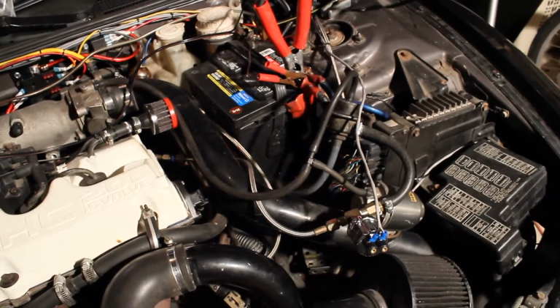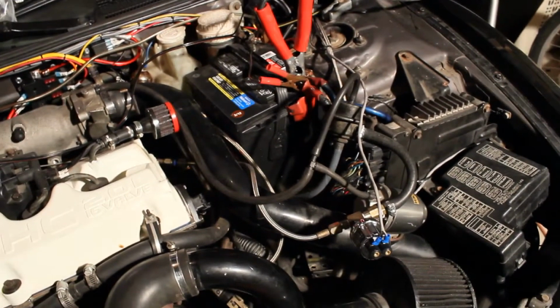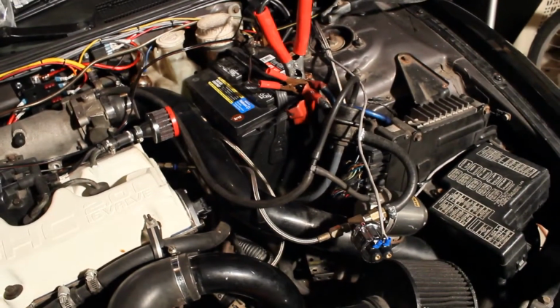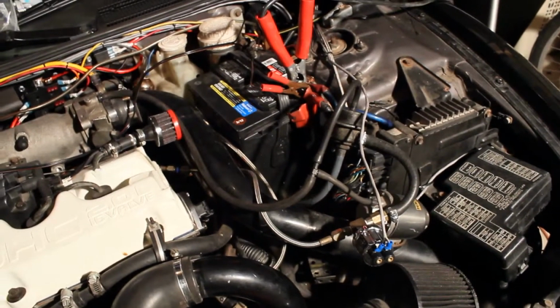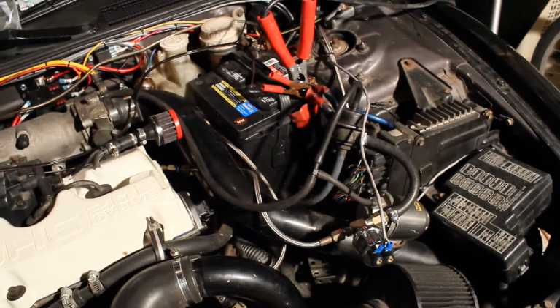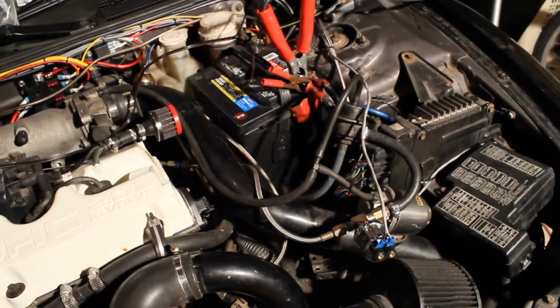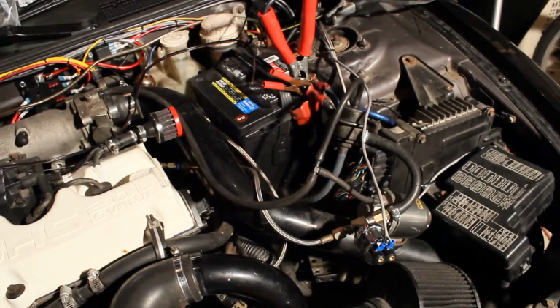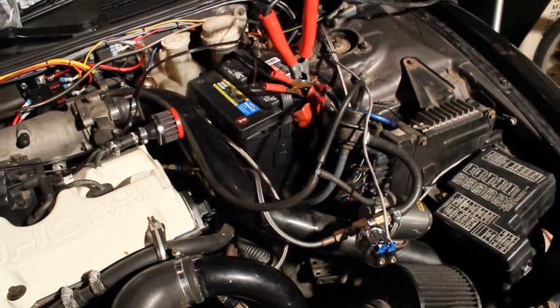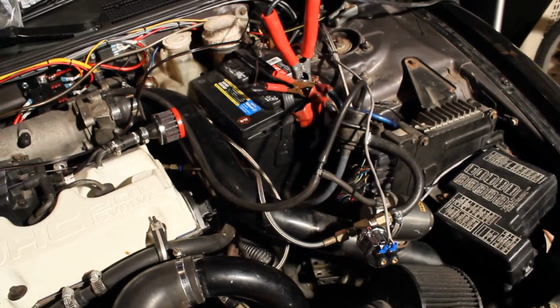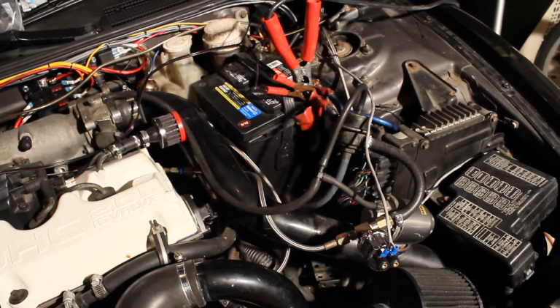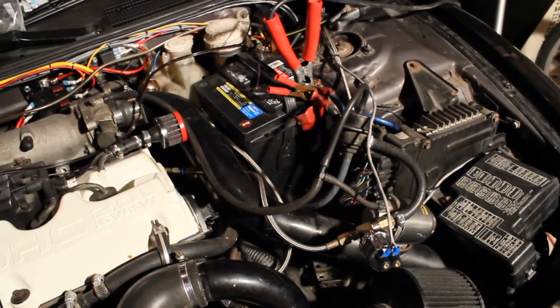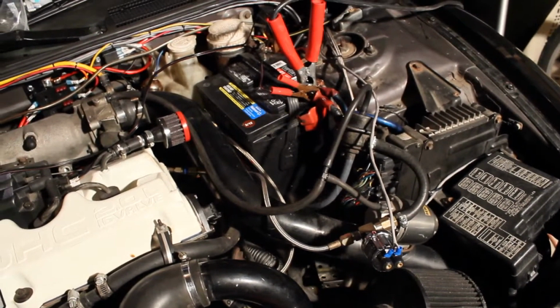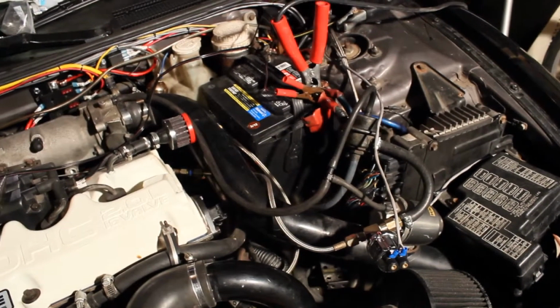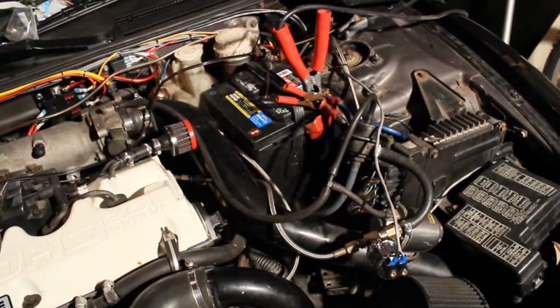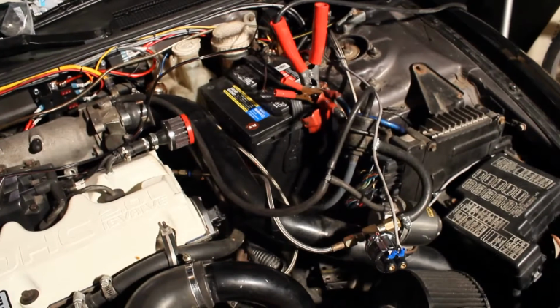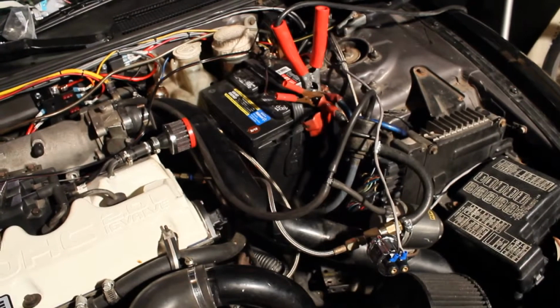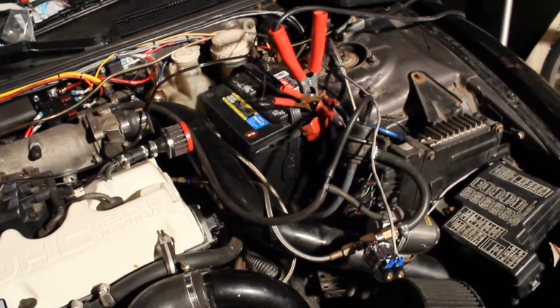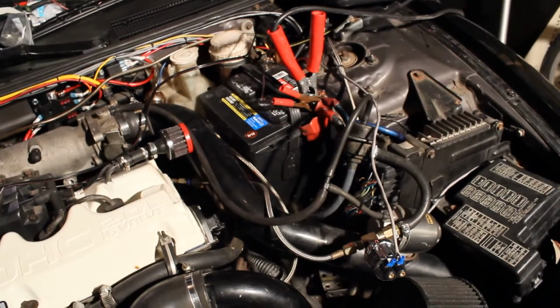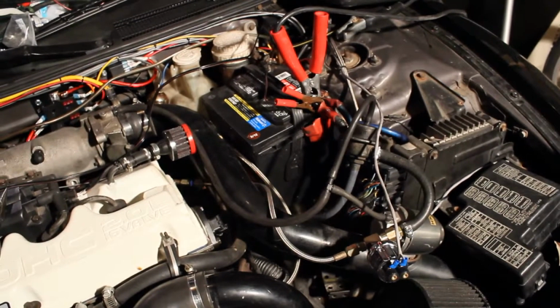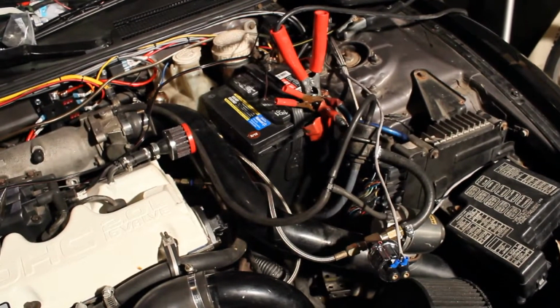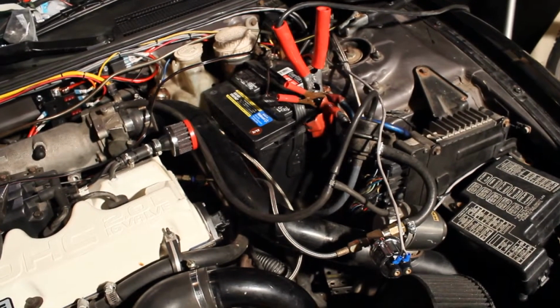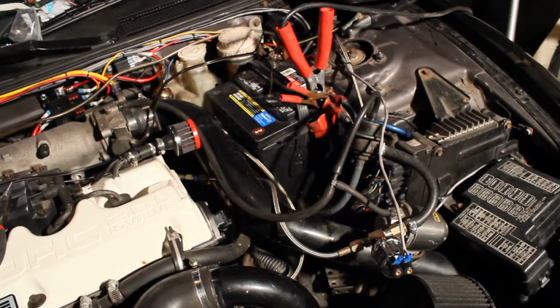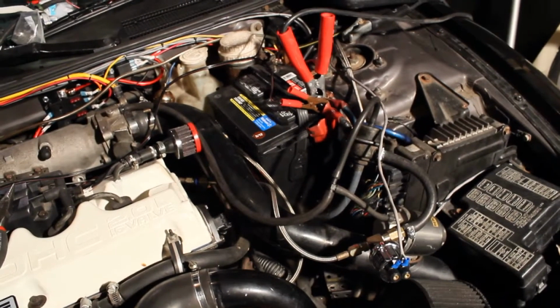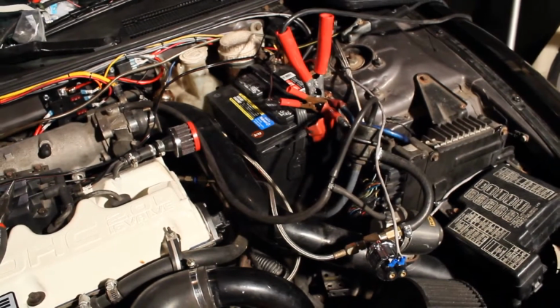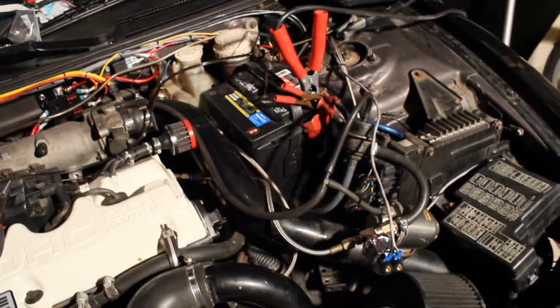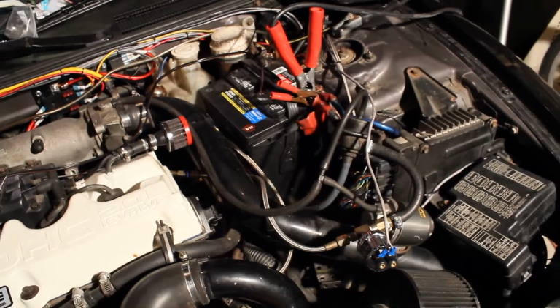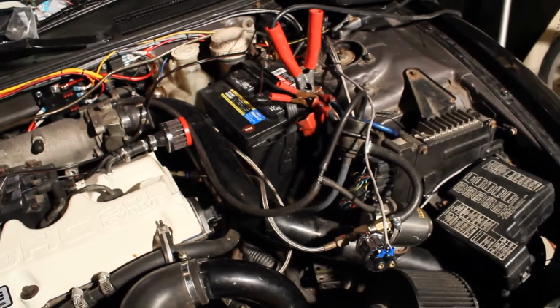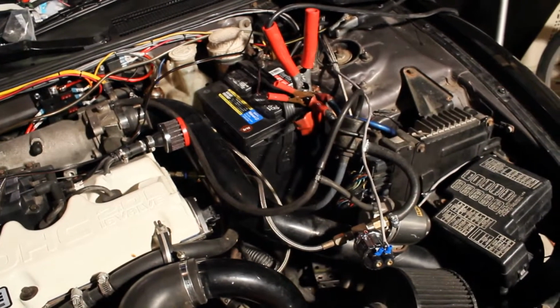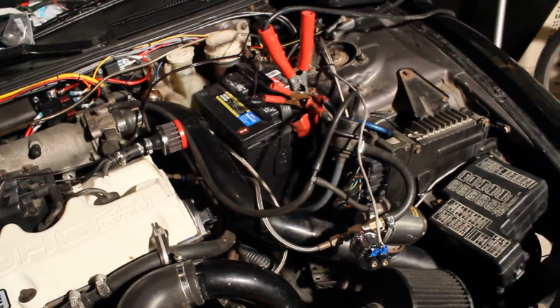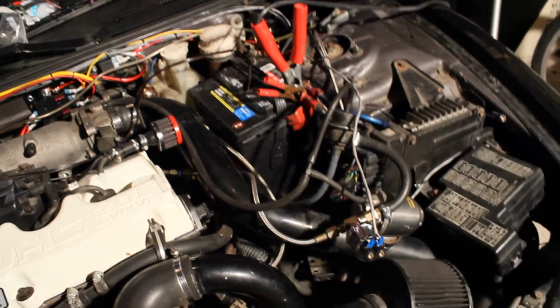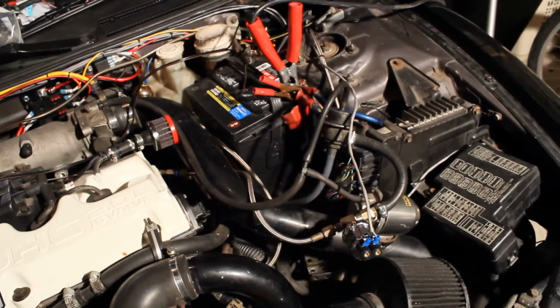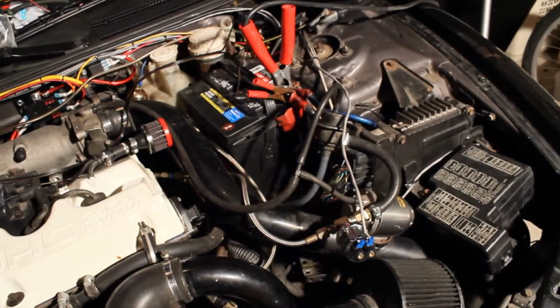If I want to go E85, I'll possibly need to kick the pressure up. I doubt it, but we'll see.